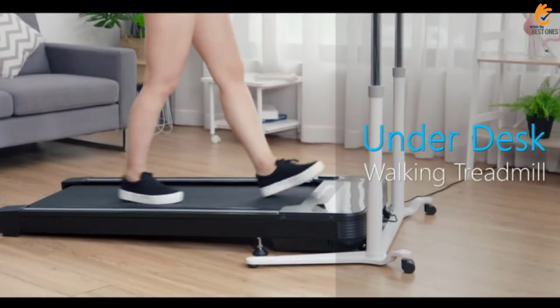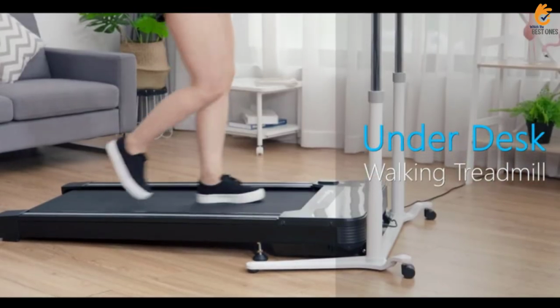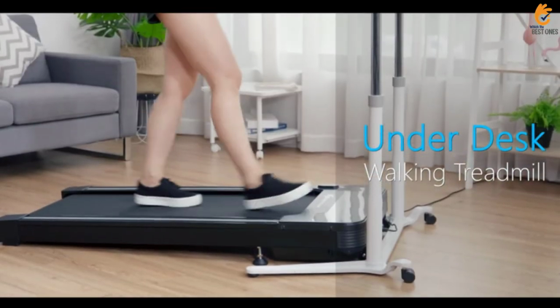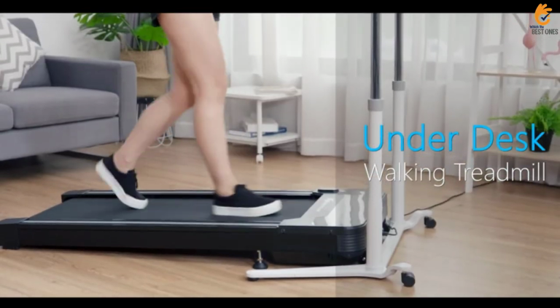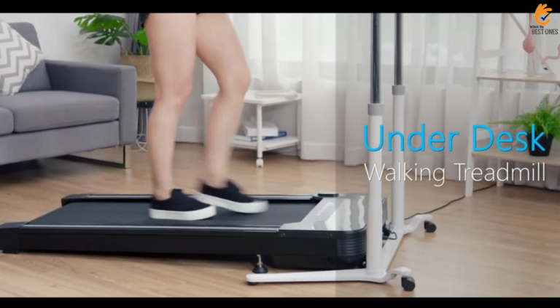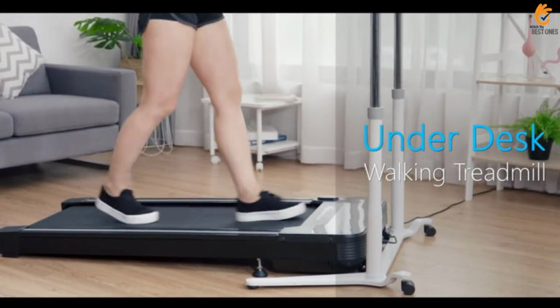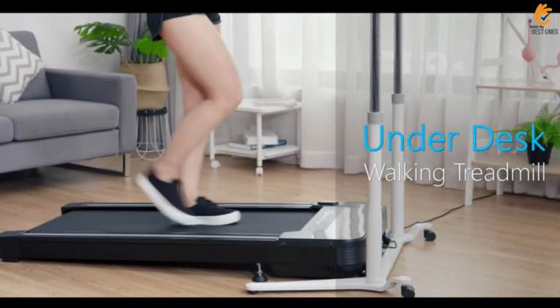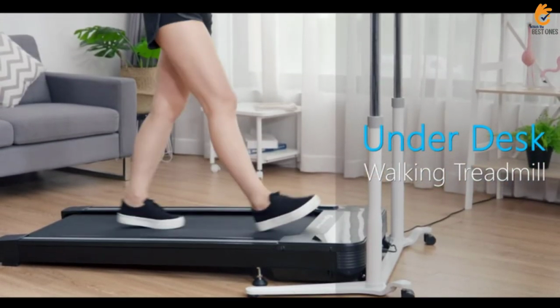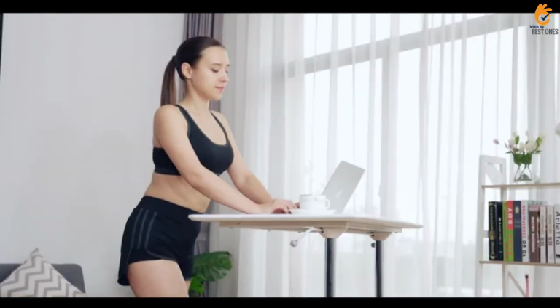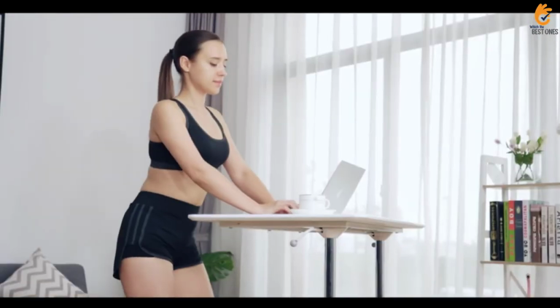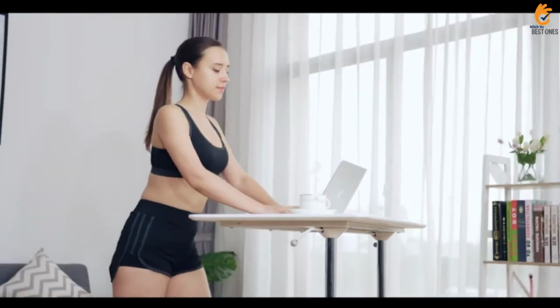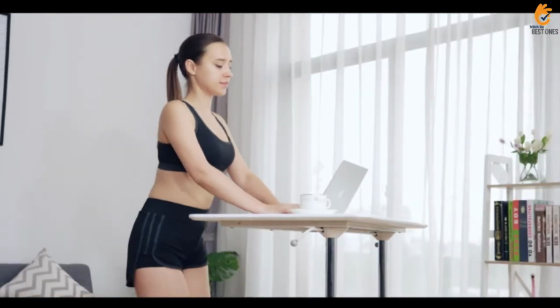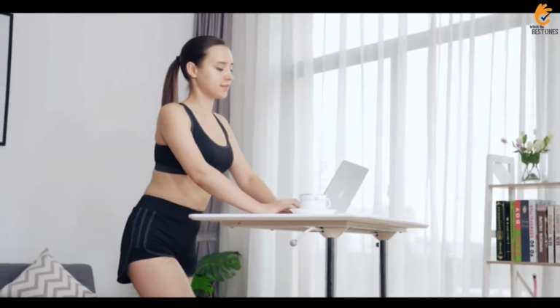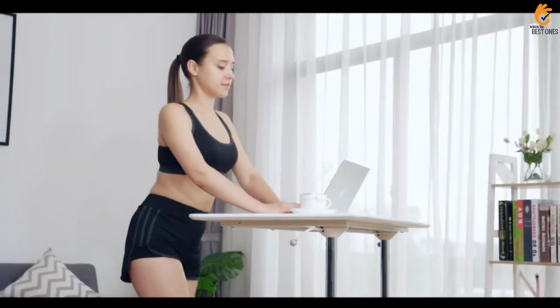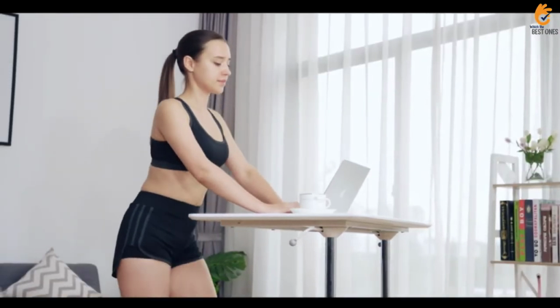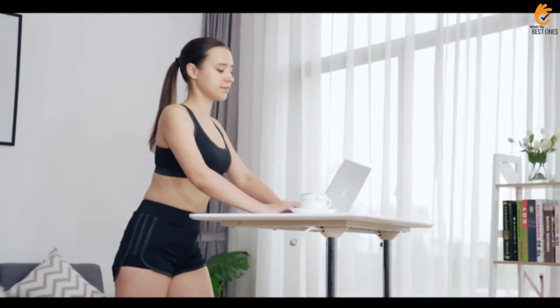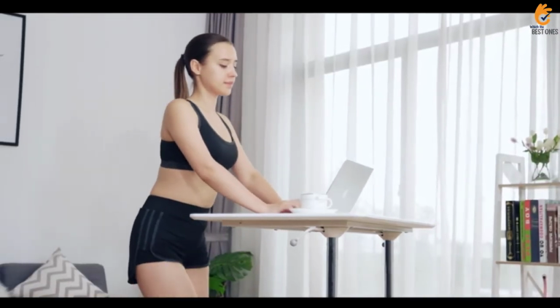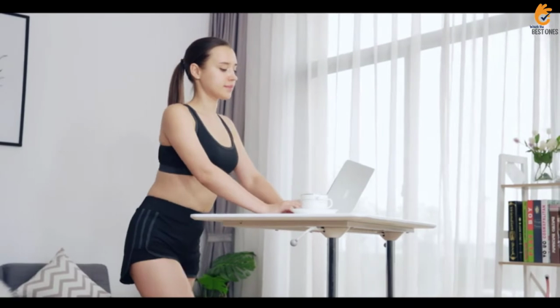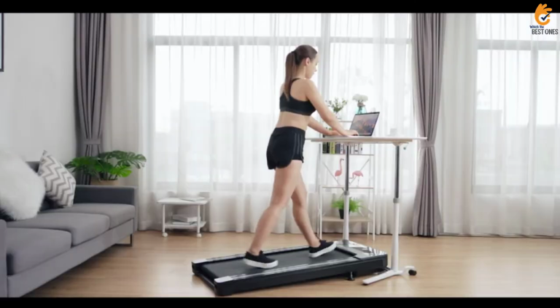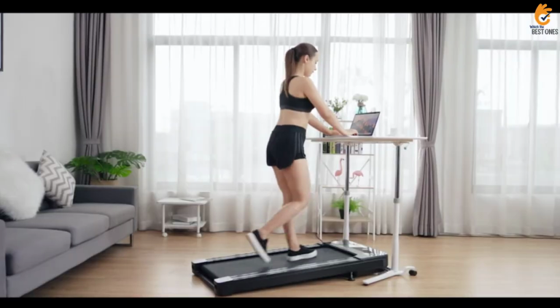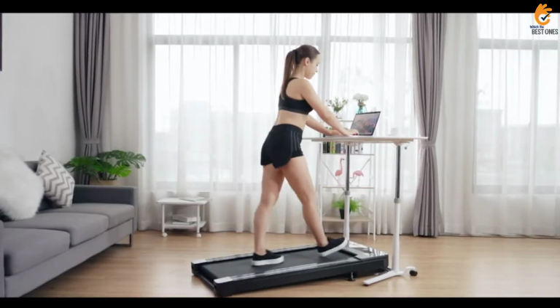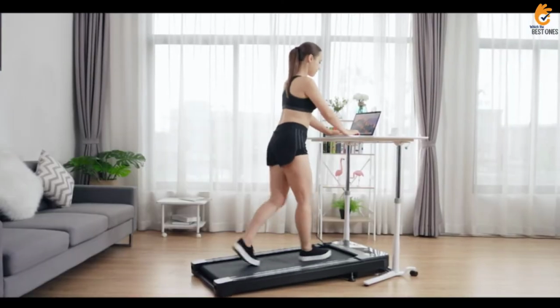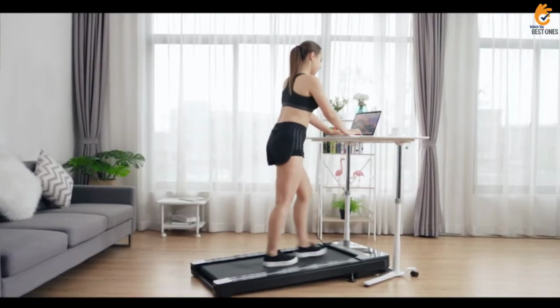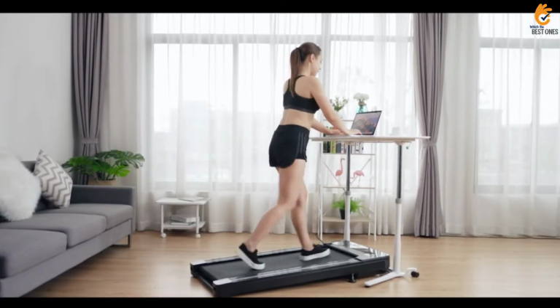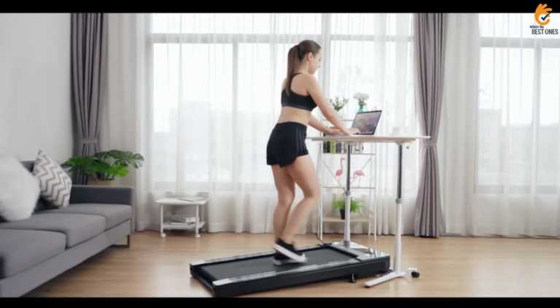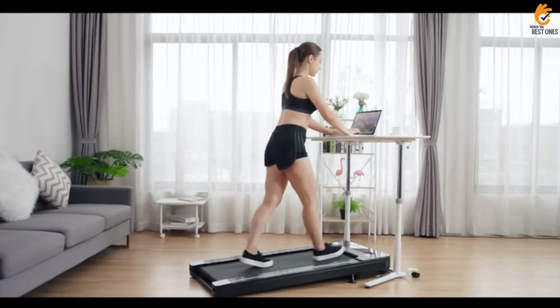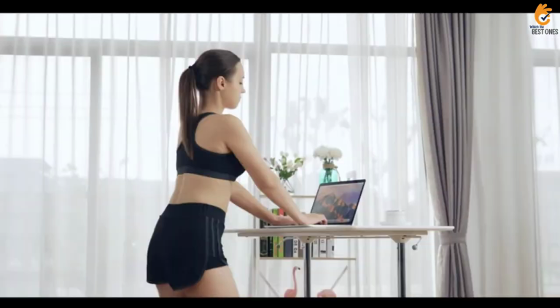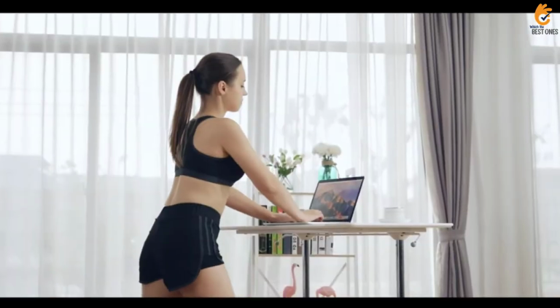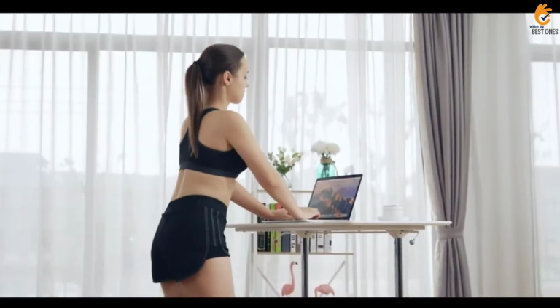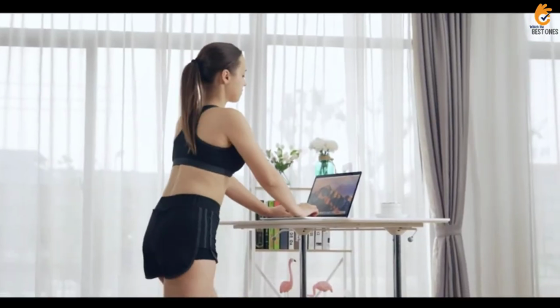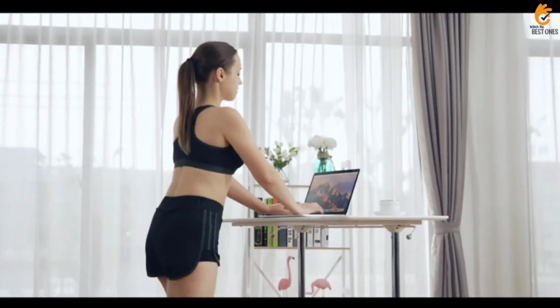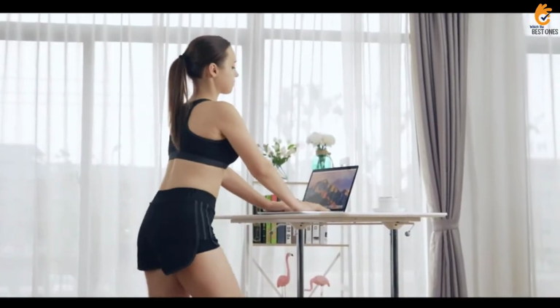Audrey writes: It's a great machine. Everyone in the office loves the idea, and it helps keep me focused on my work.